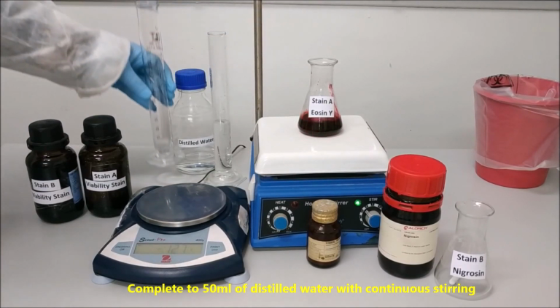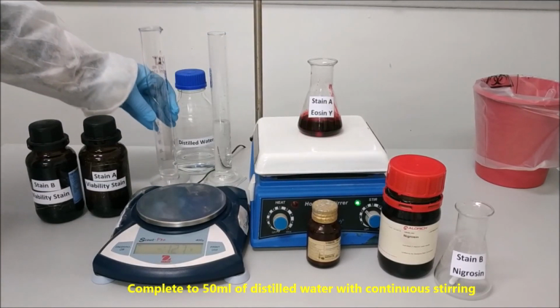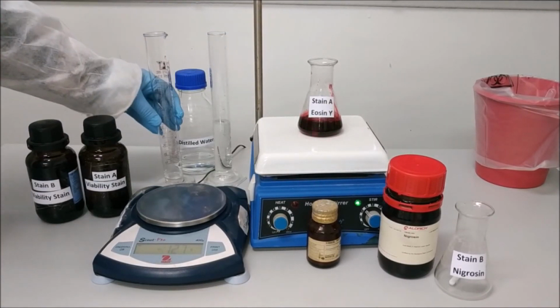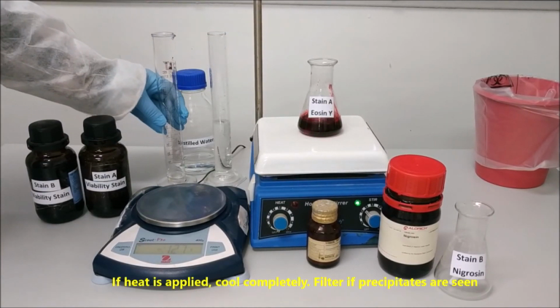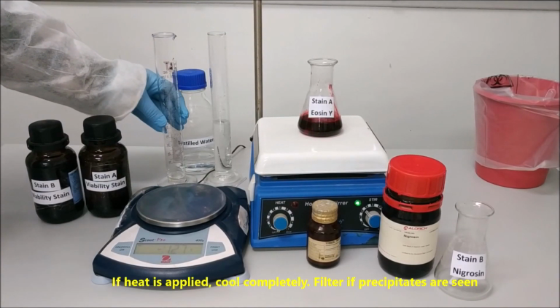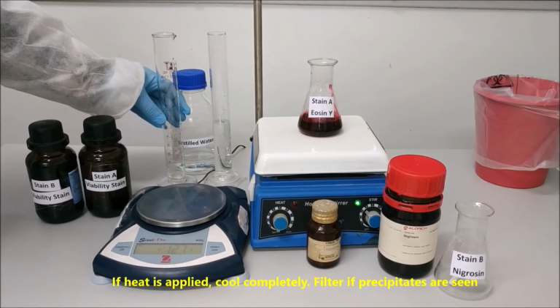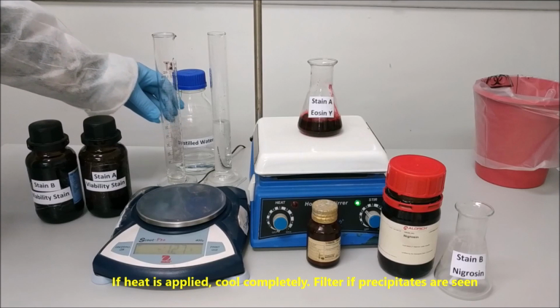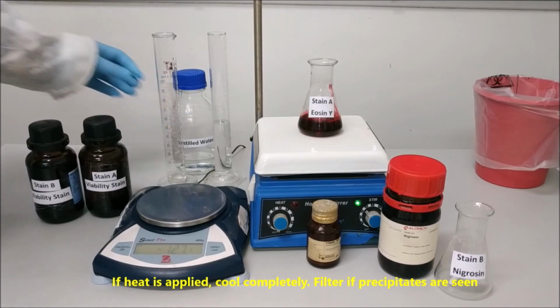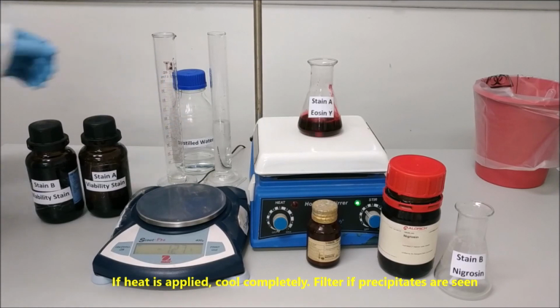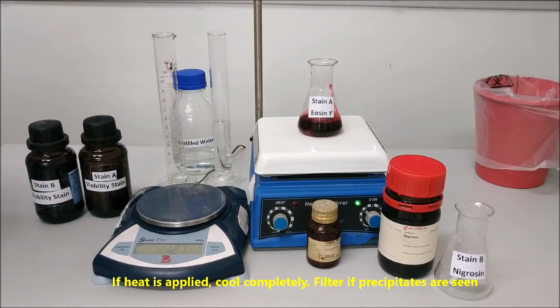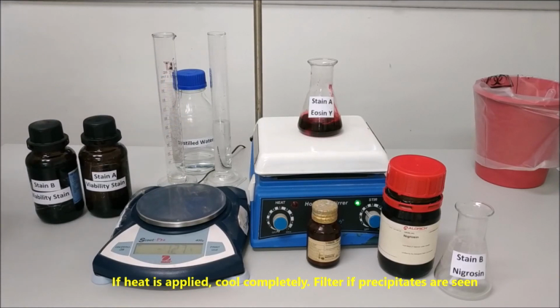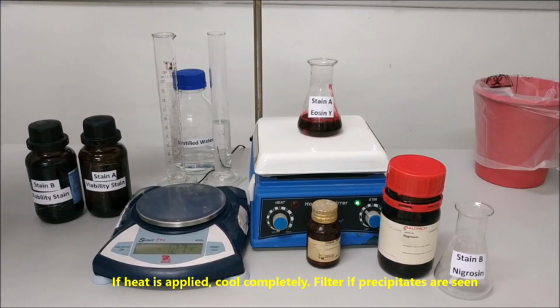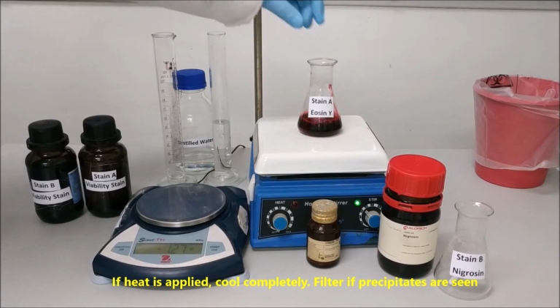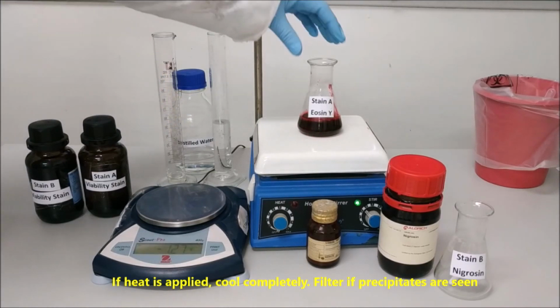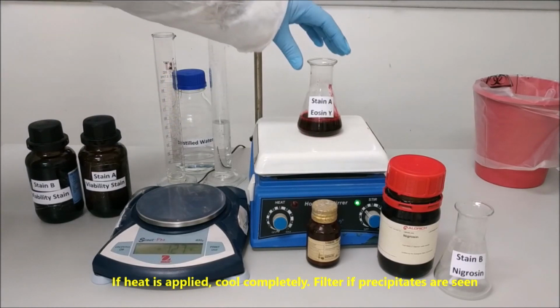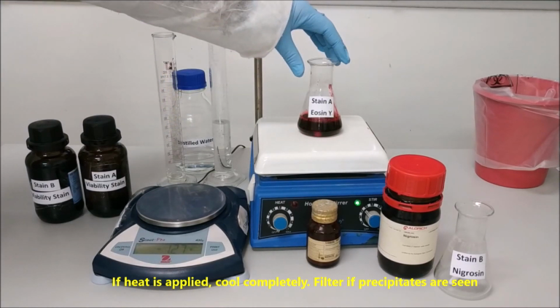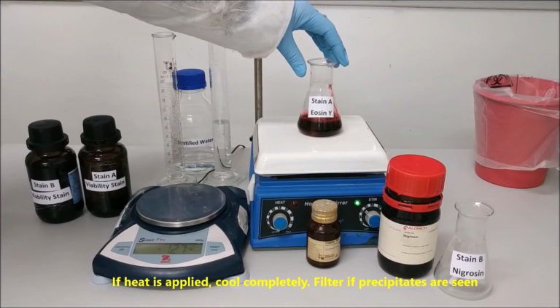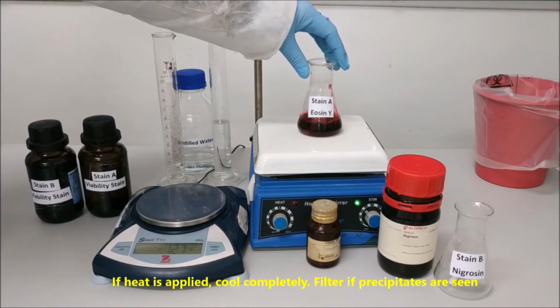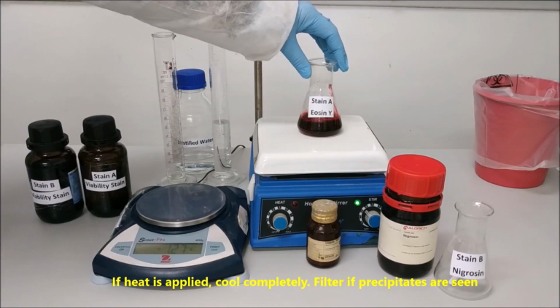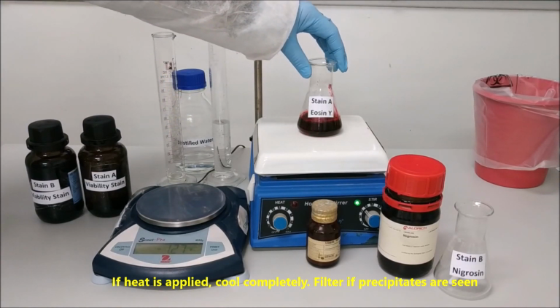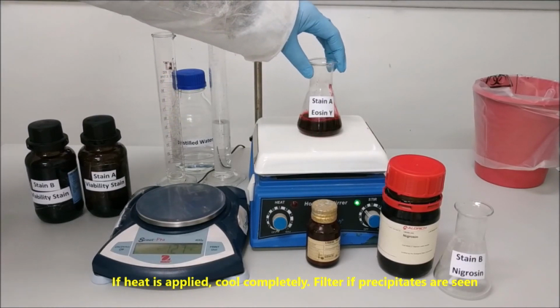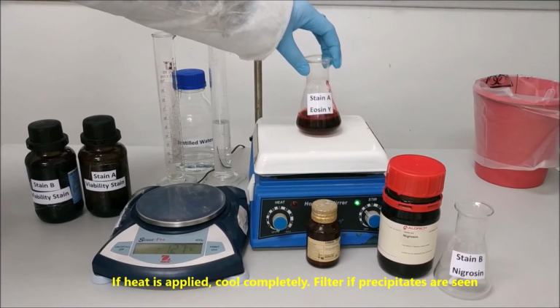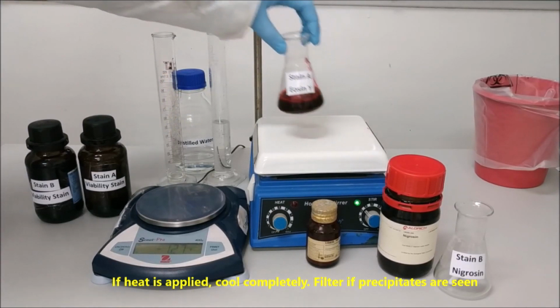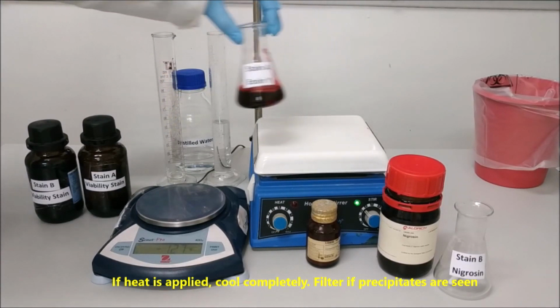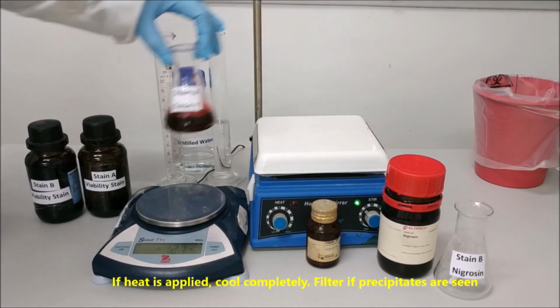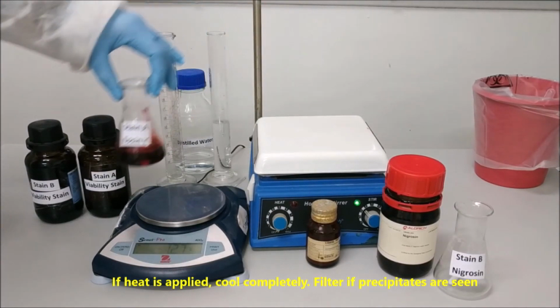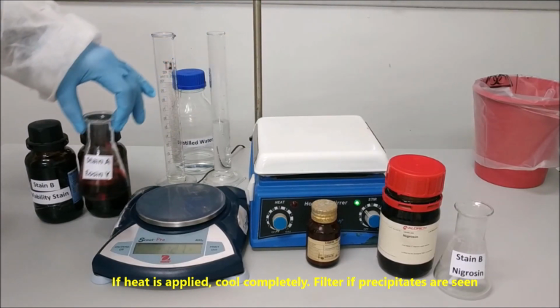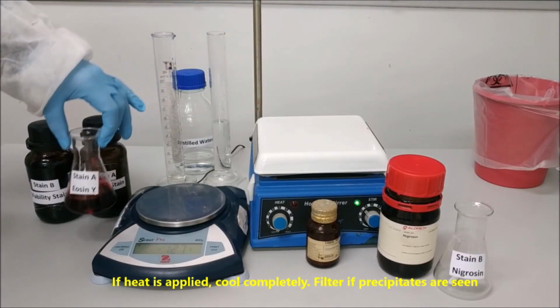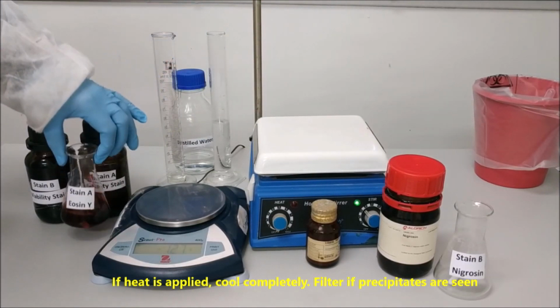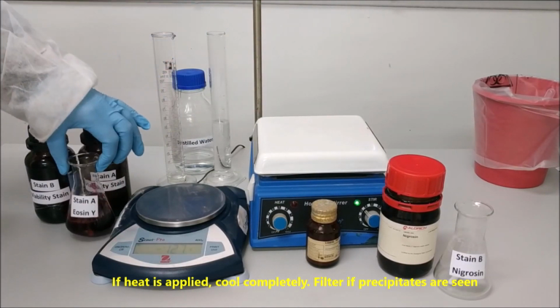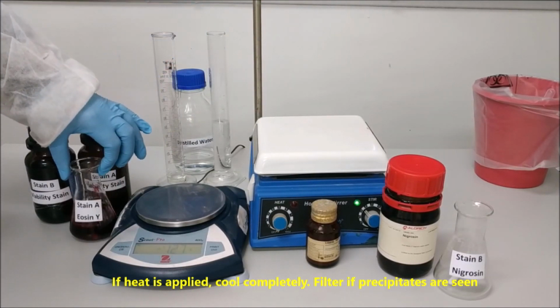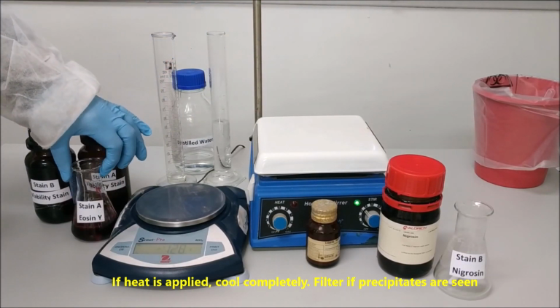If heat is applied, allow to cool completely. Filter if precipitates are seen.